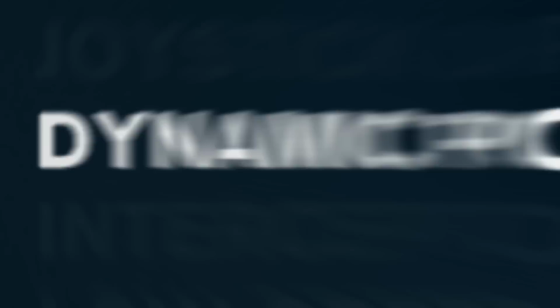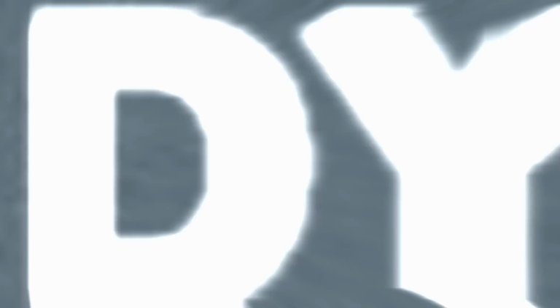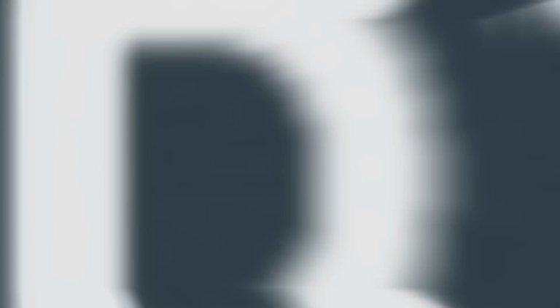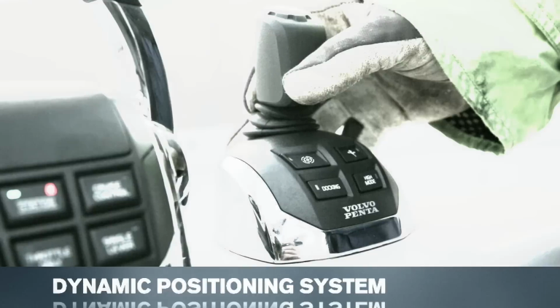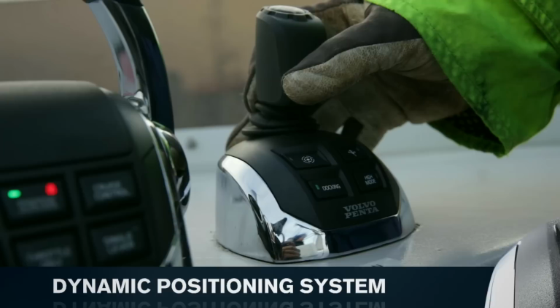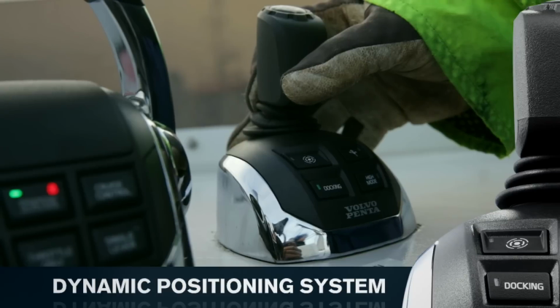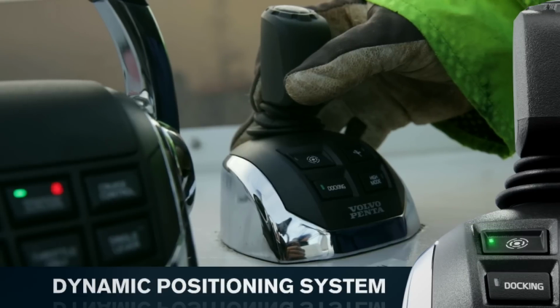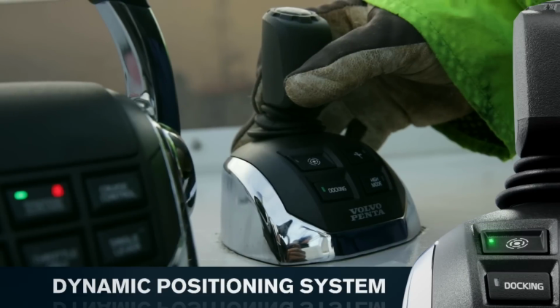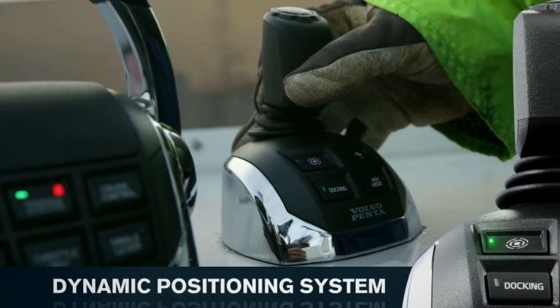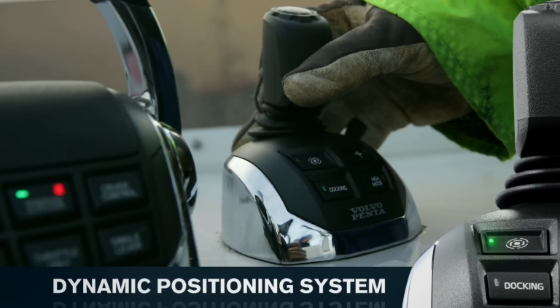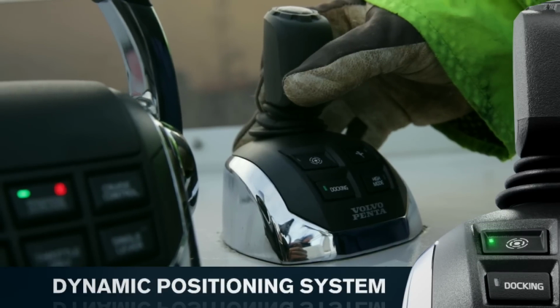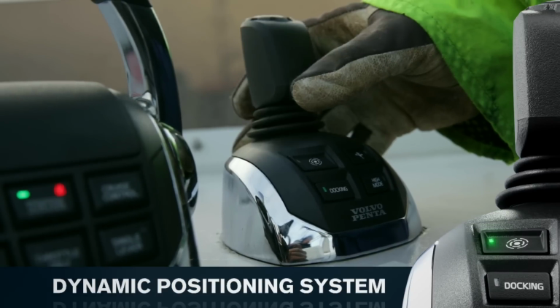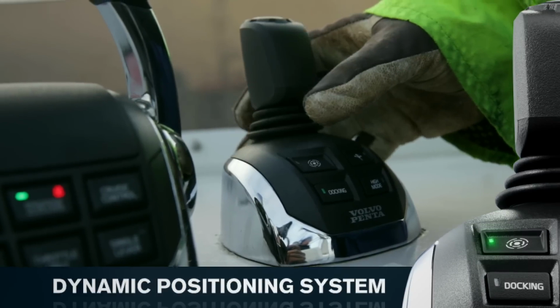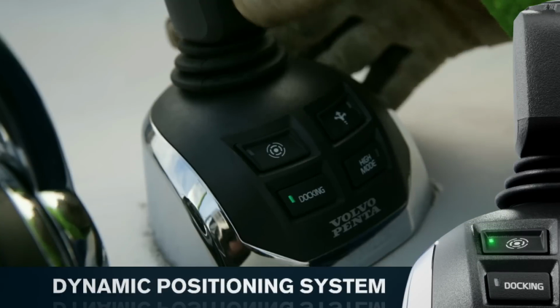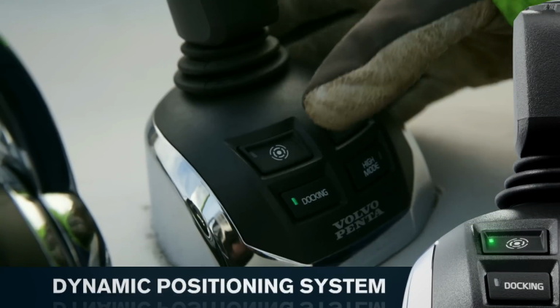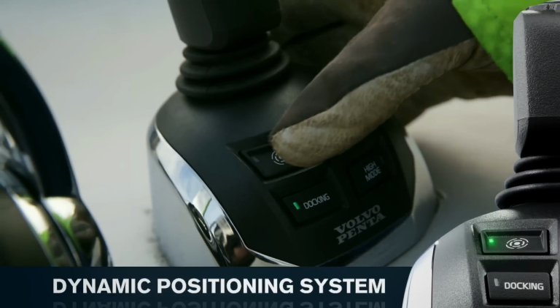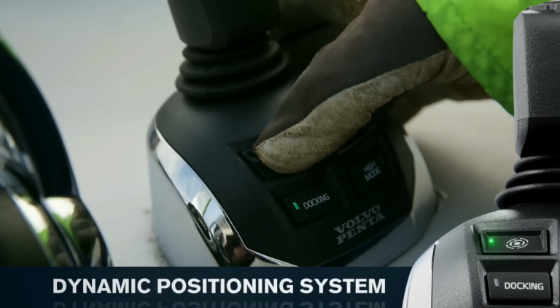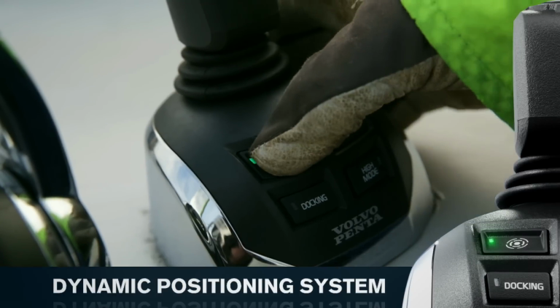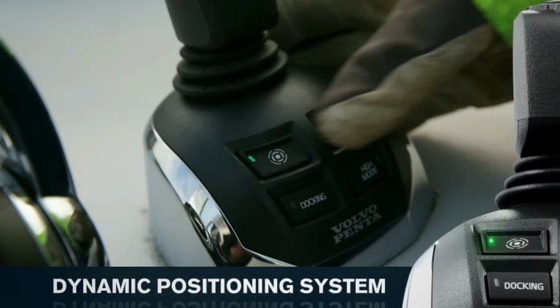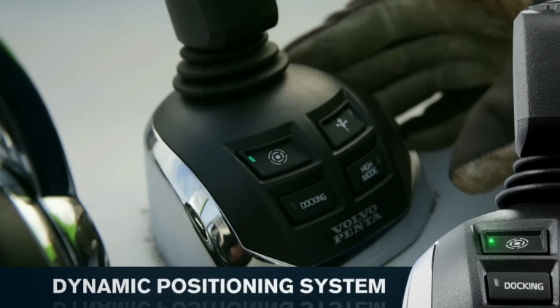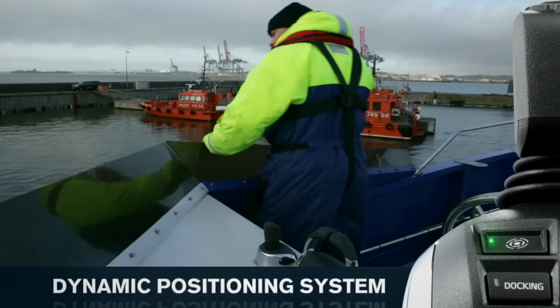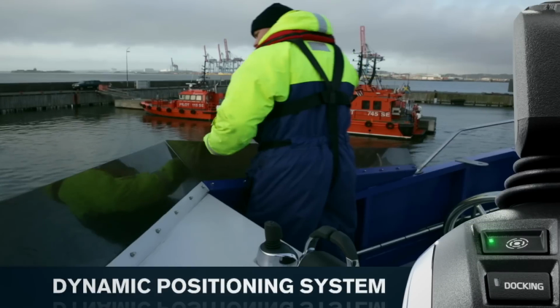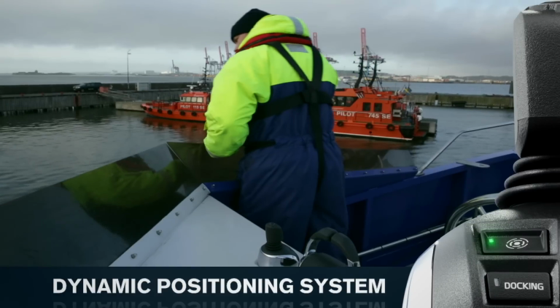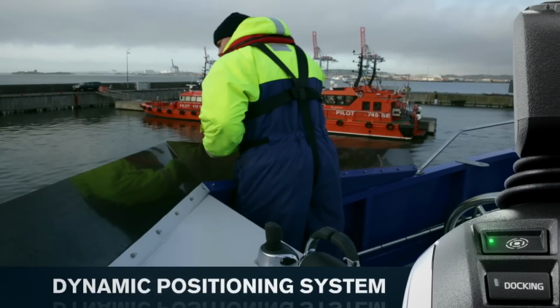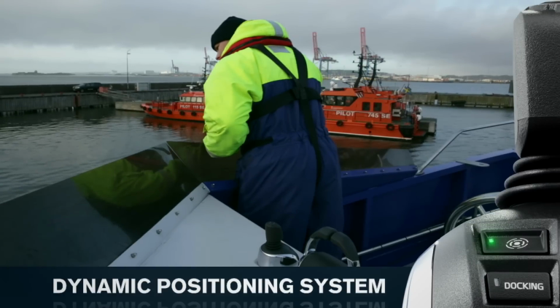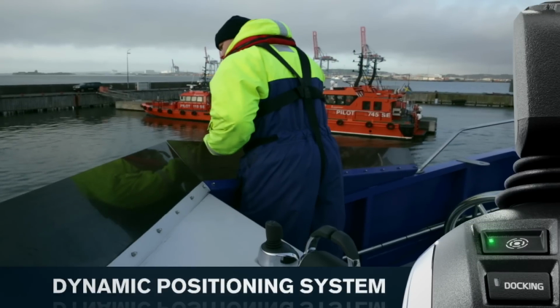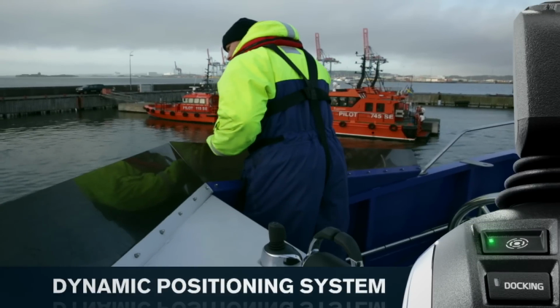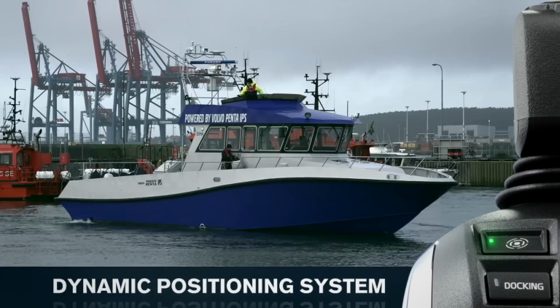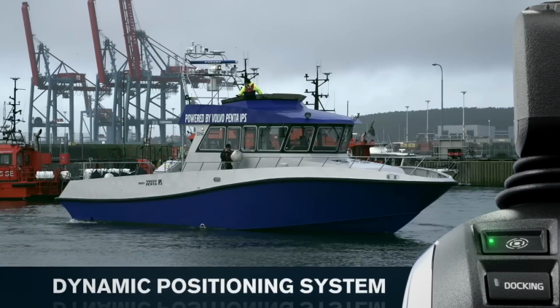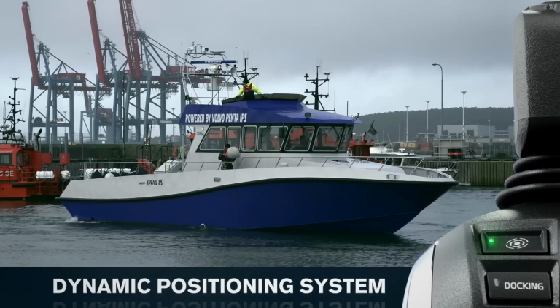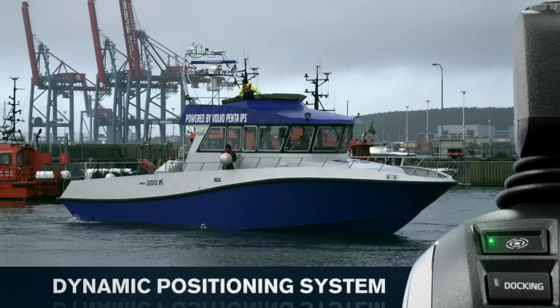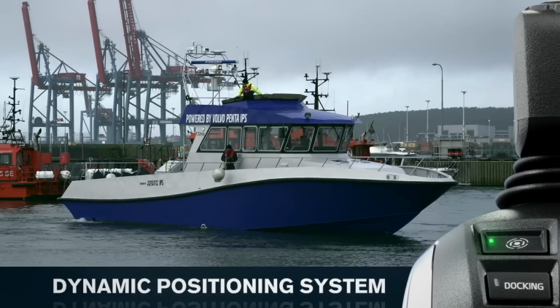Activate dynamic positioning system when you want to hold your vessel's position and attitude automatically.